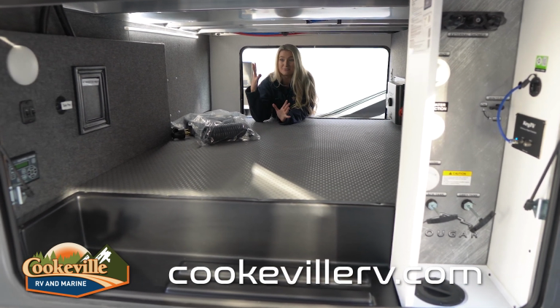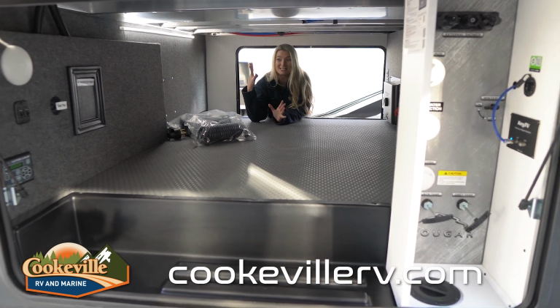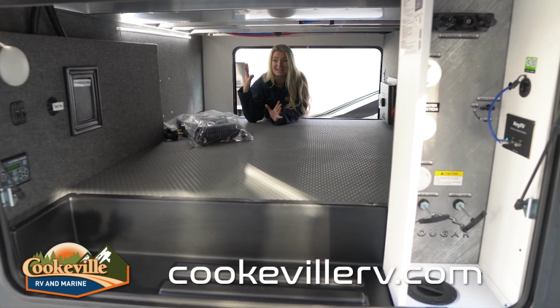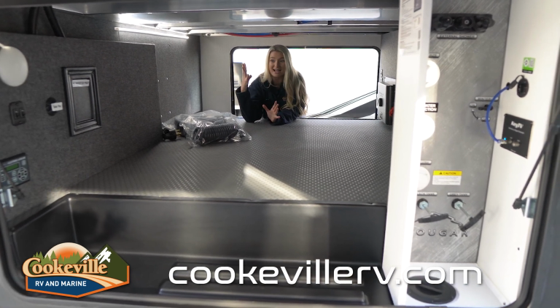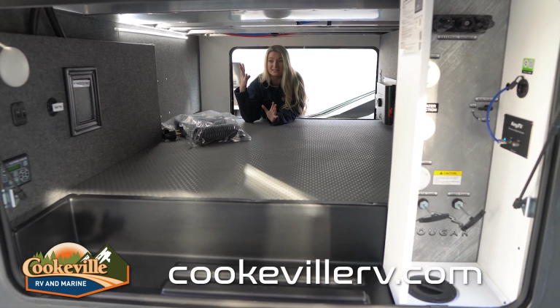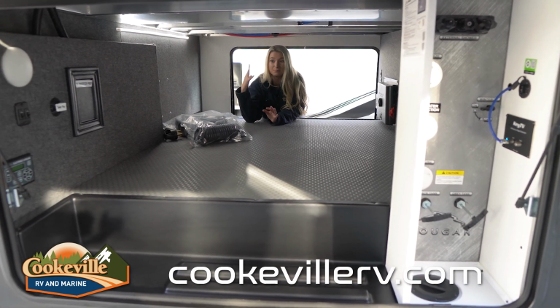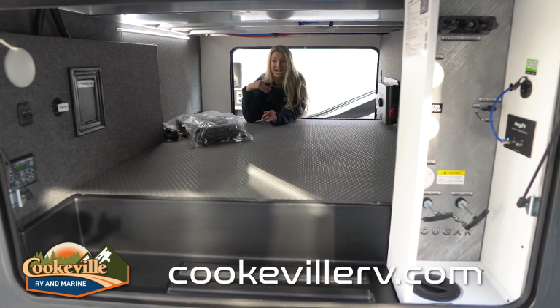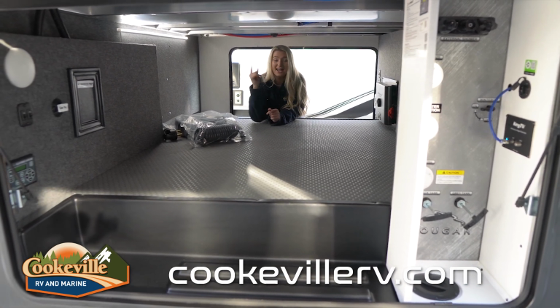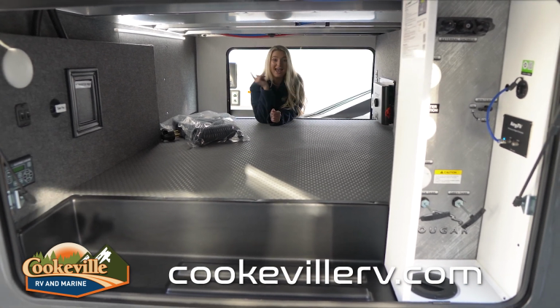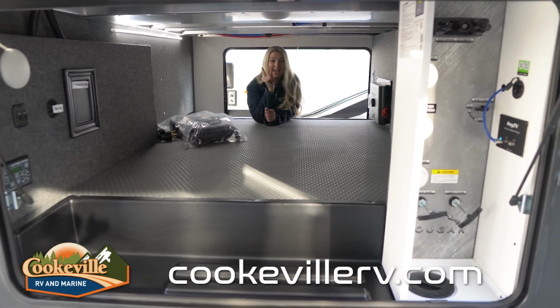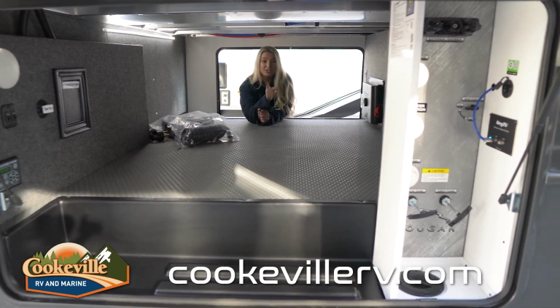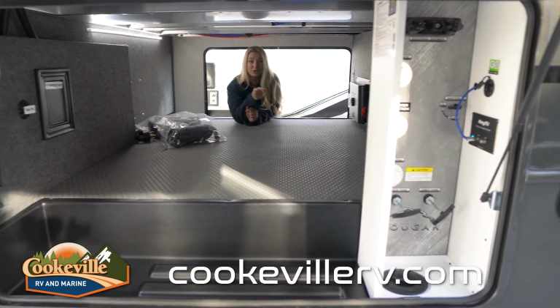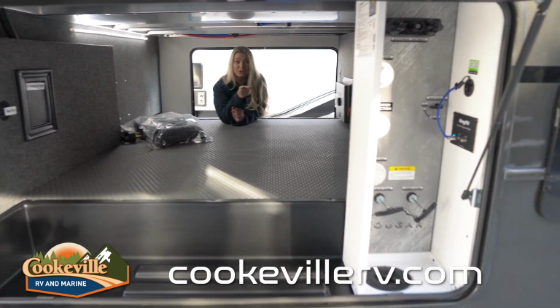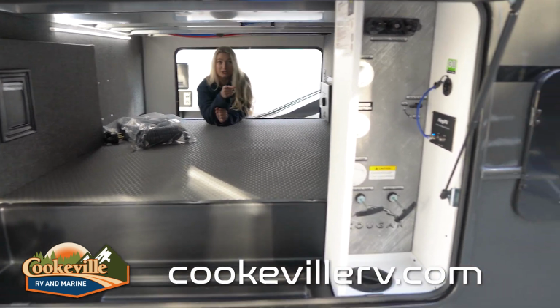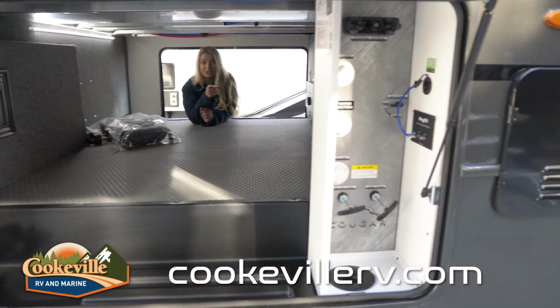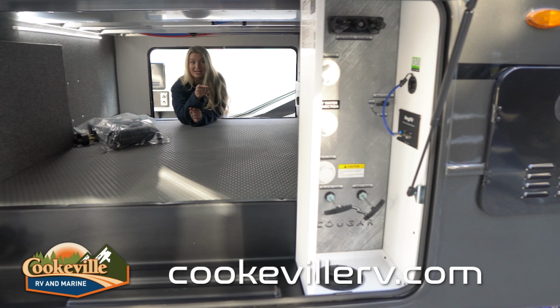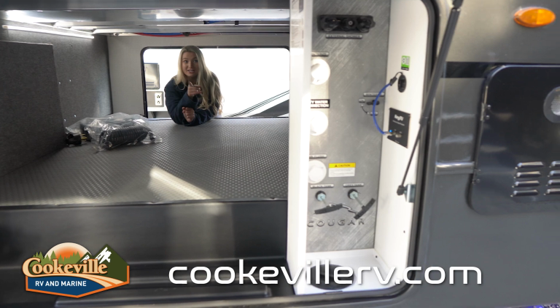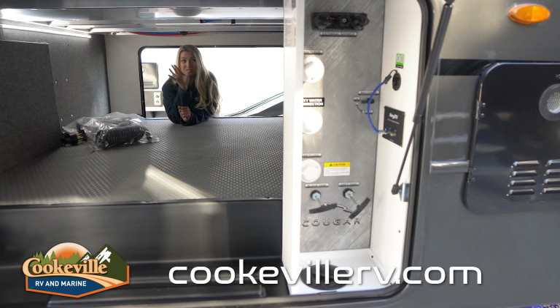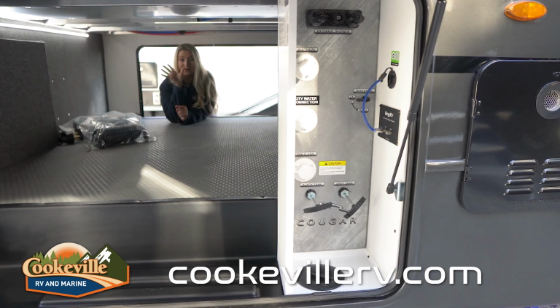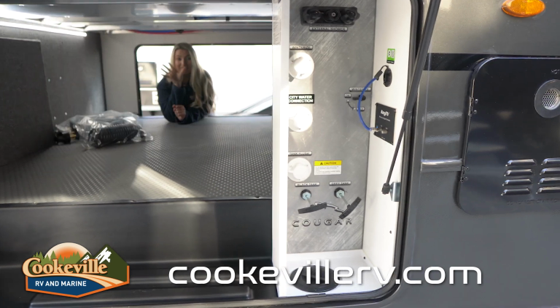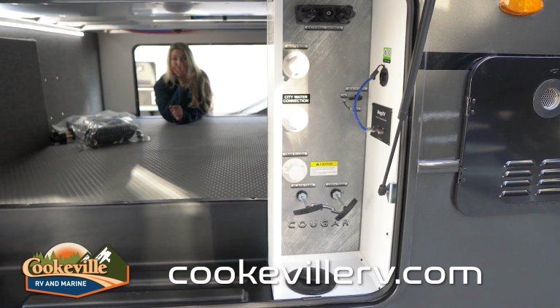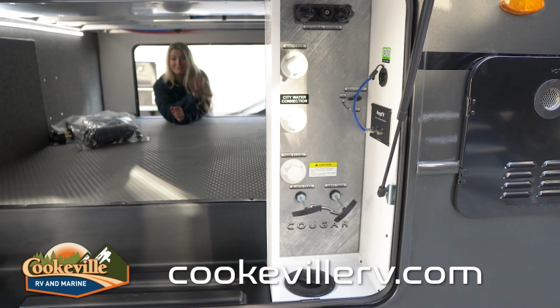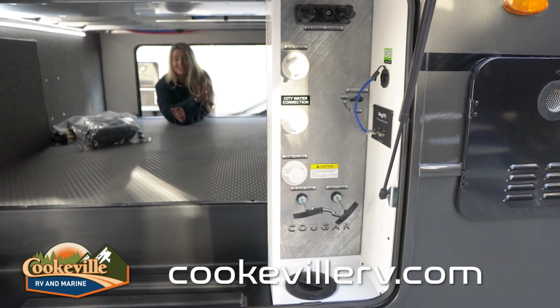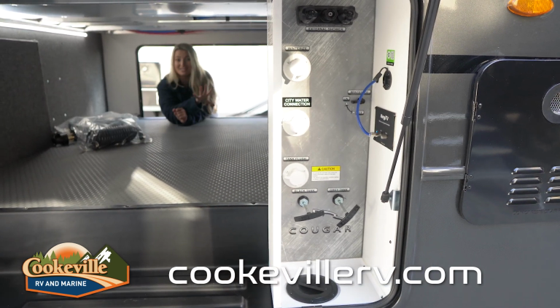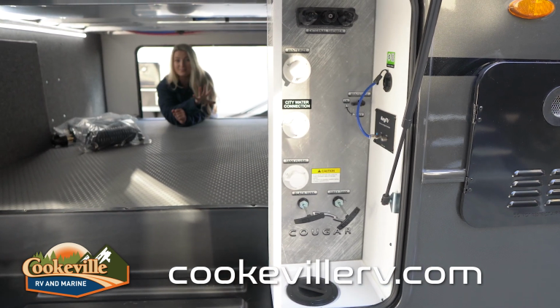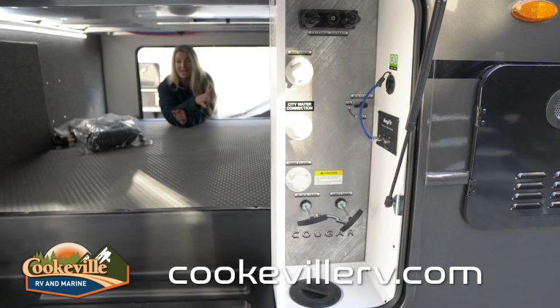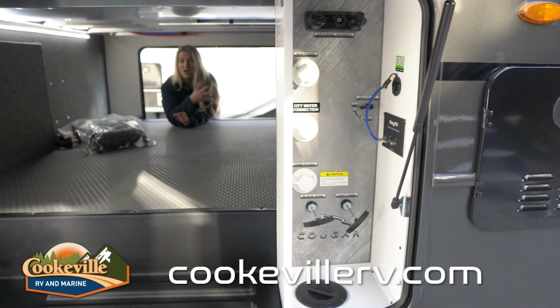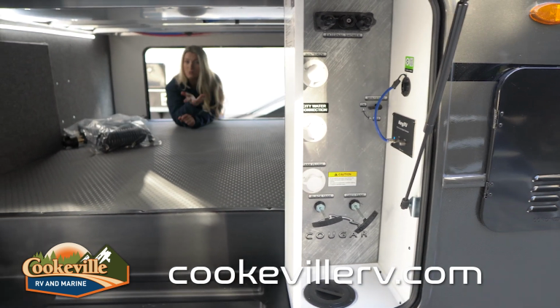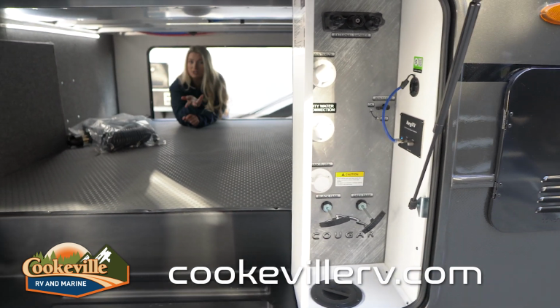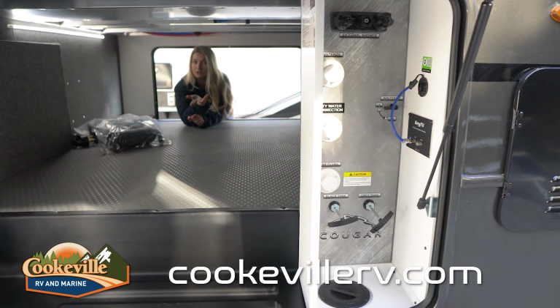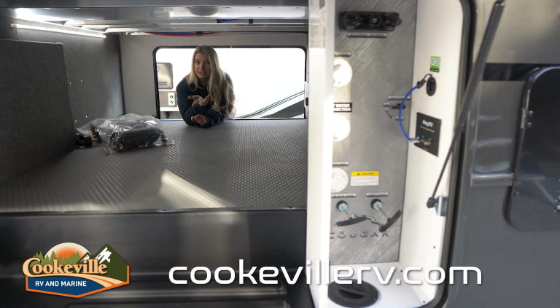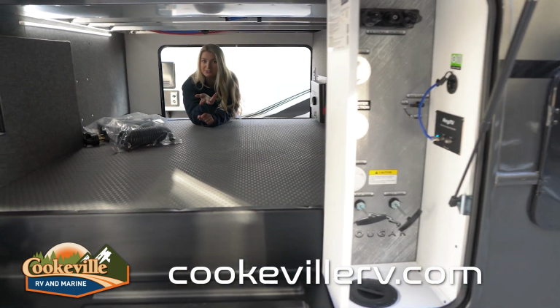On the side you have your convenience bay with all the hookups you'll need while you're at the campground.